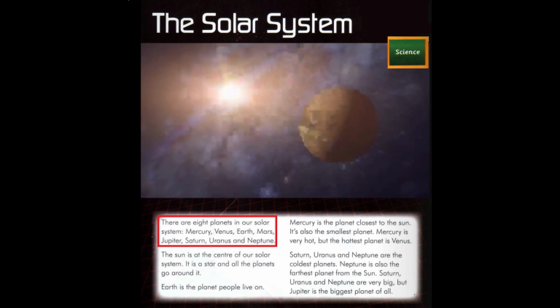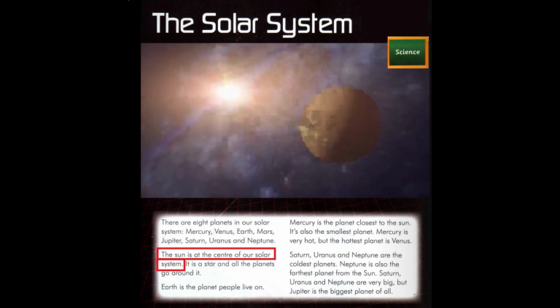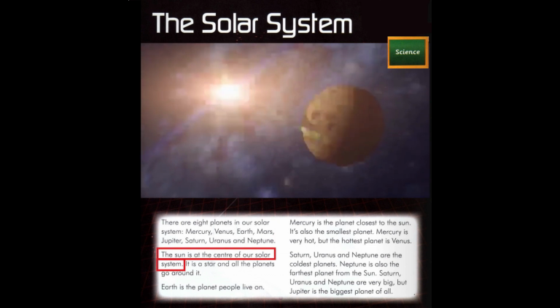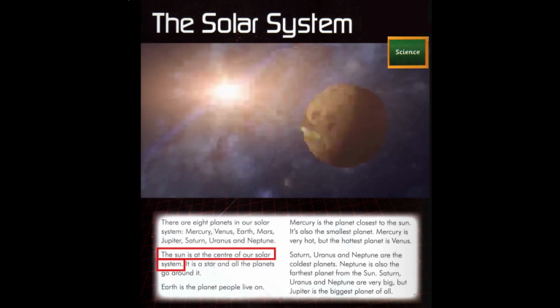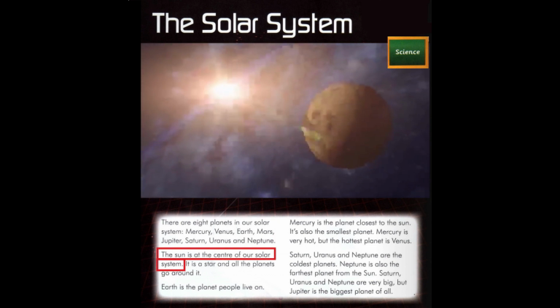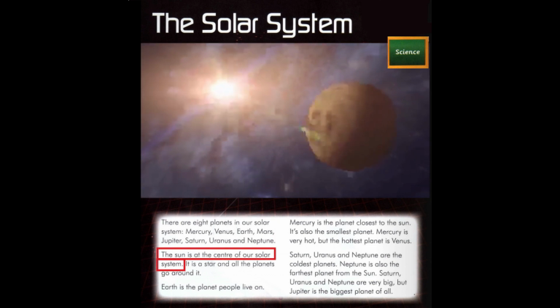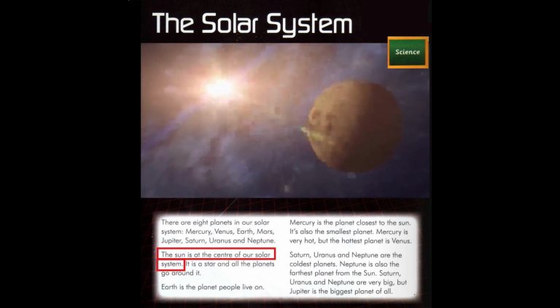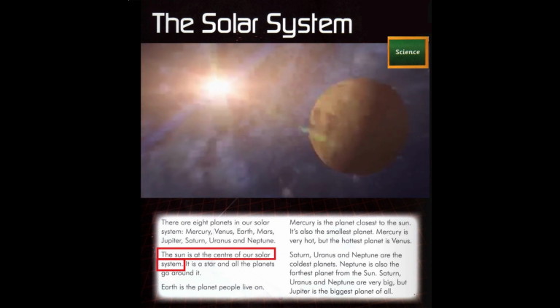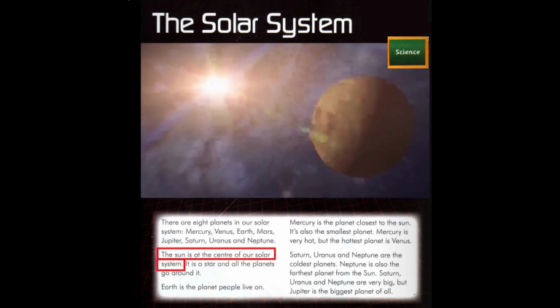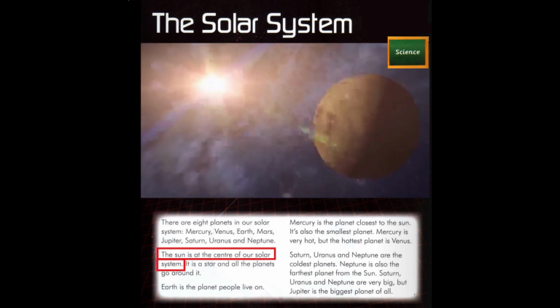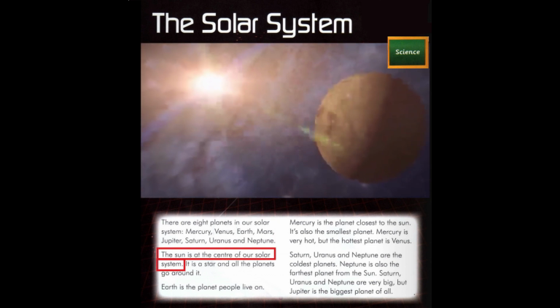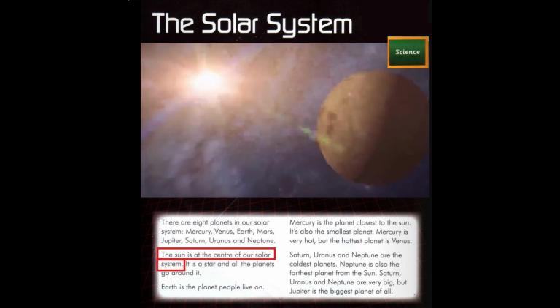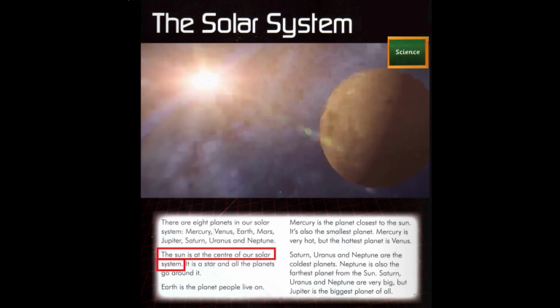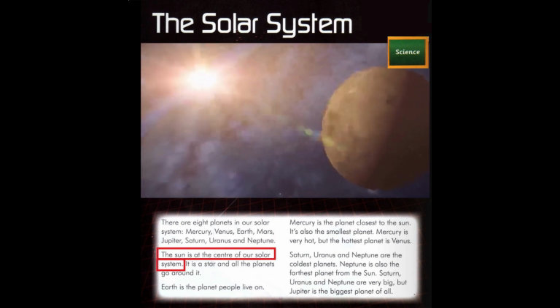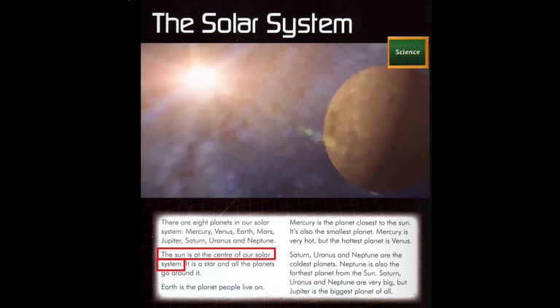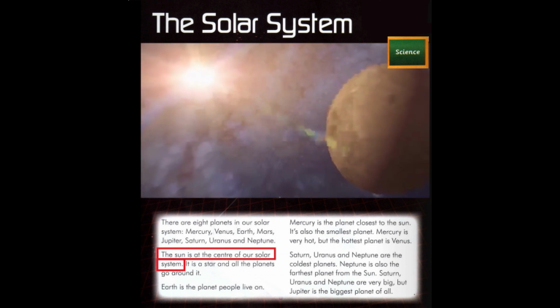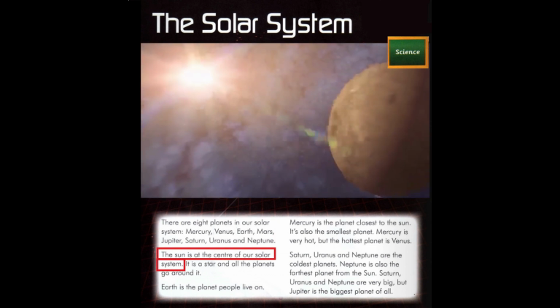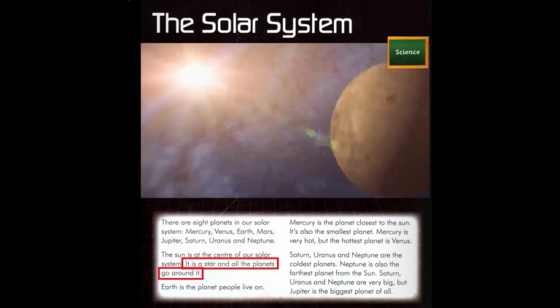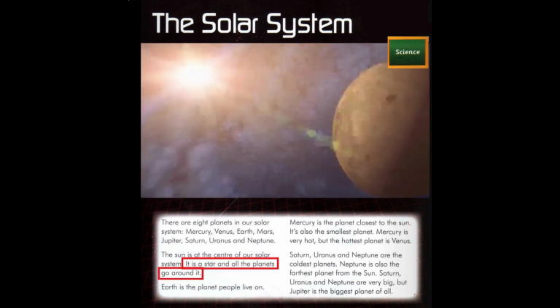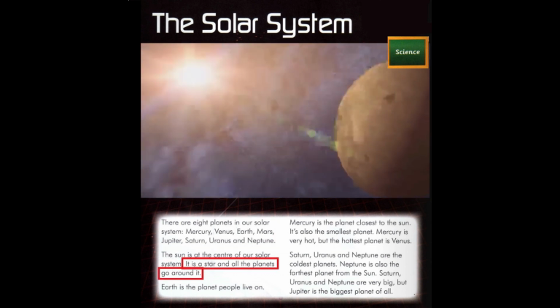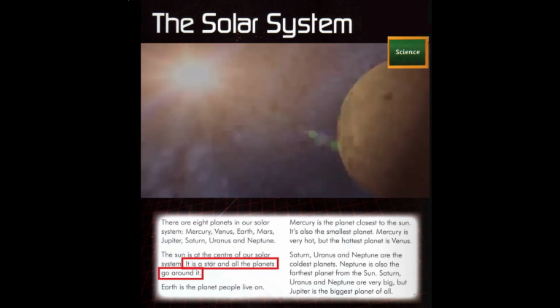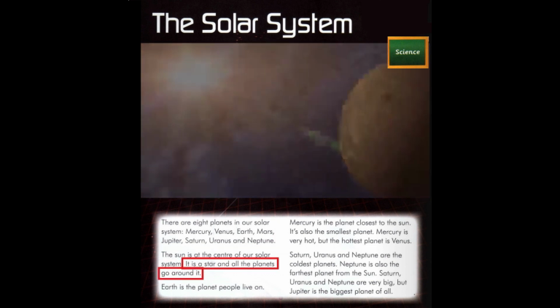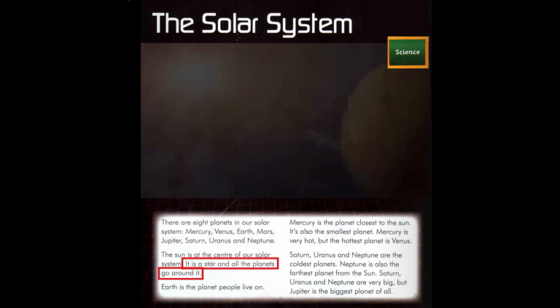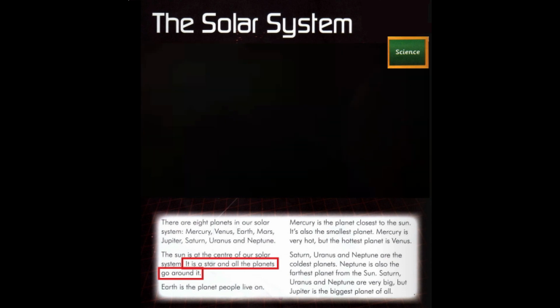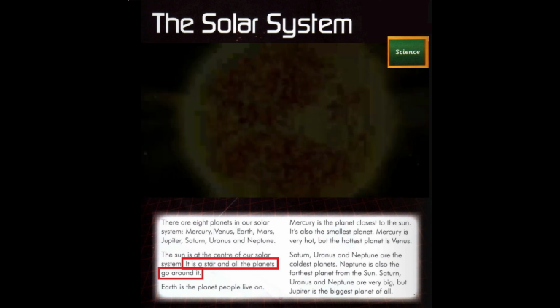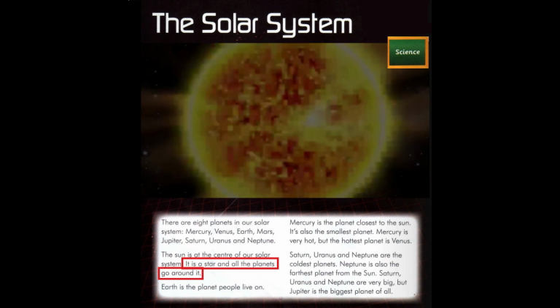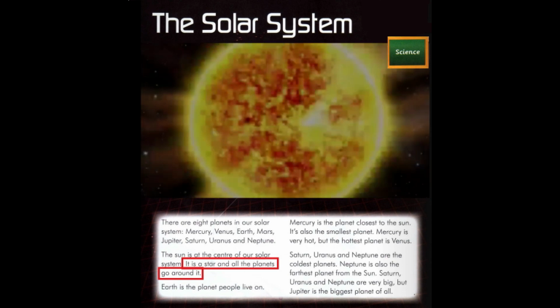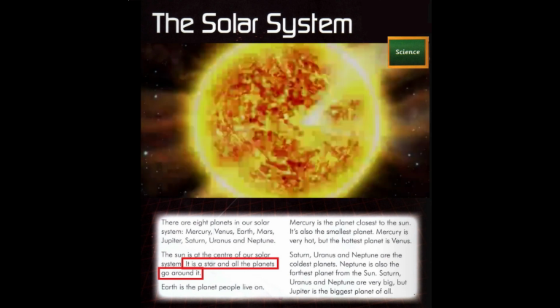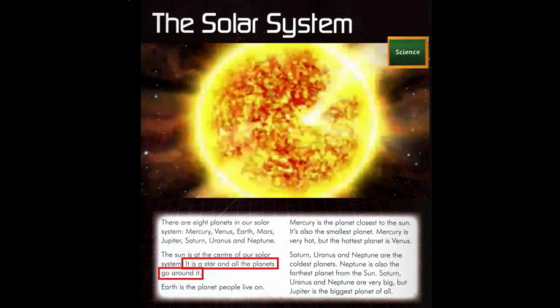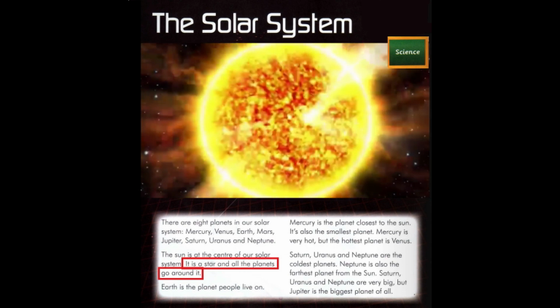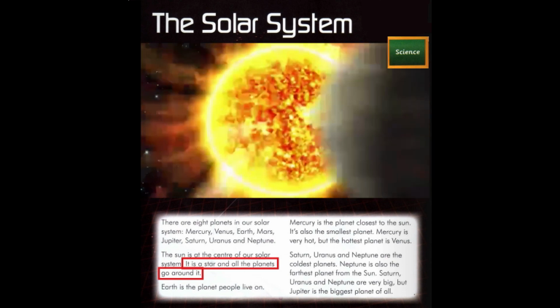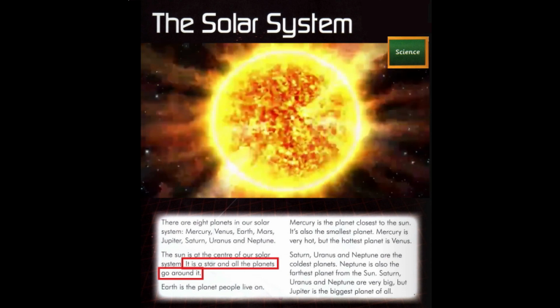The Sun is at the centre of our solar system. It is a star and all the planets go around it.